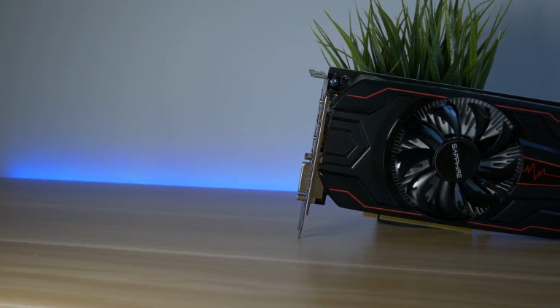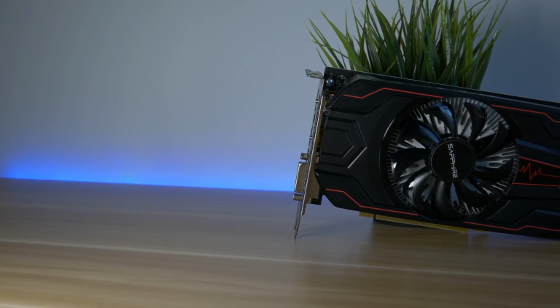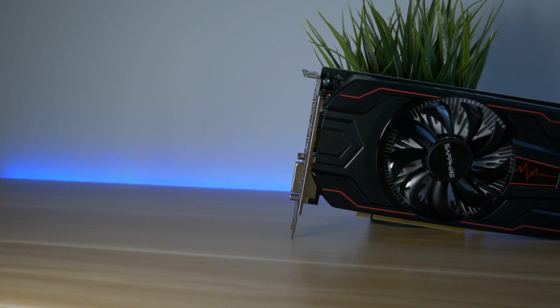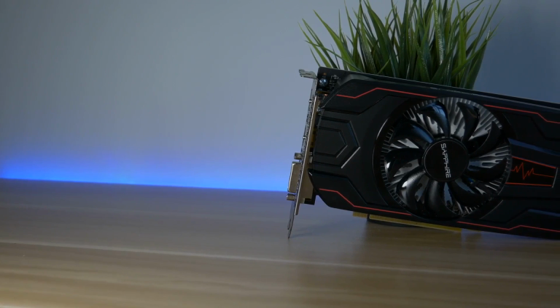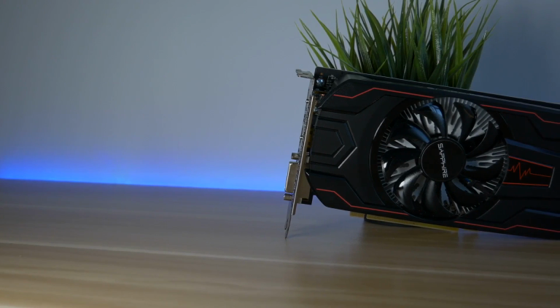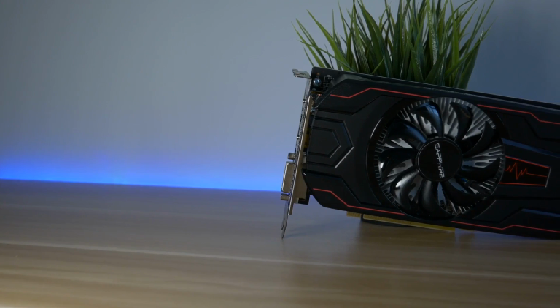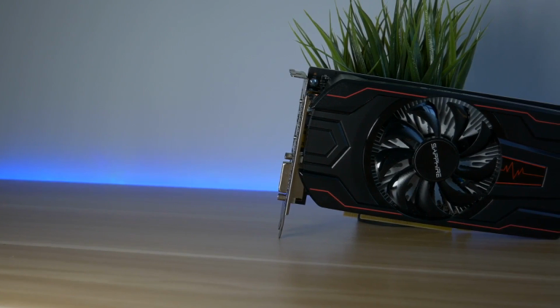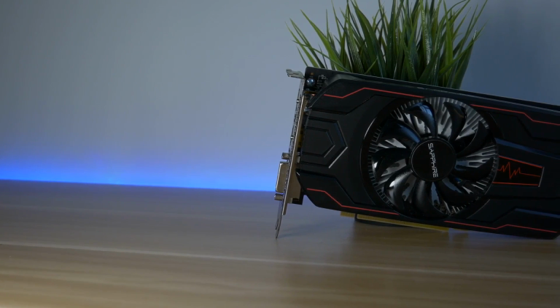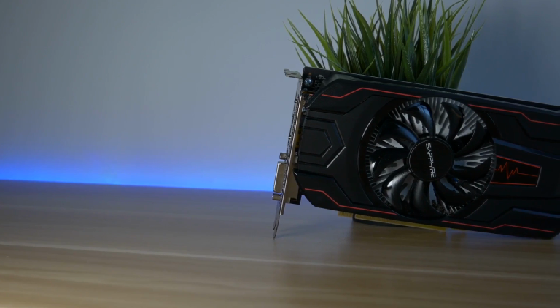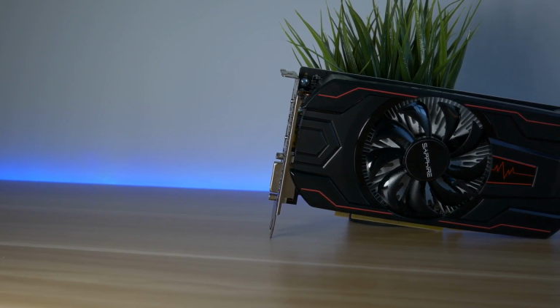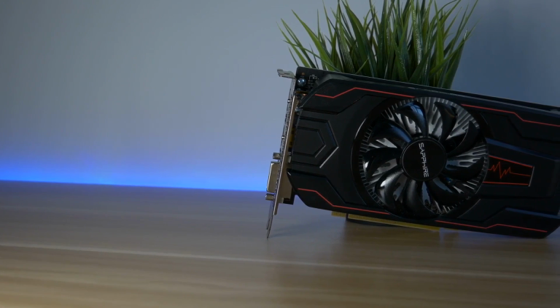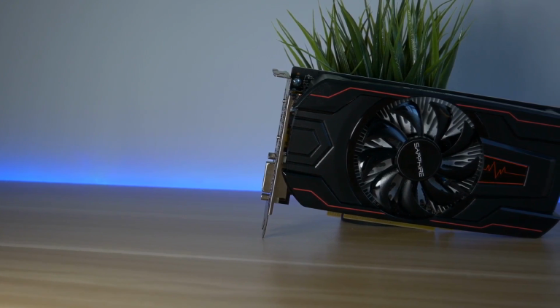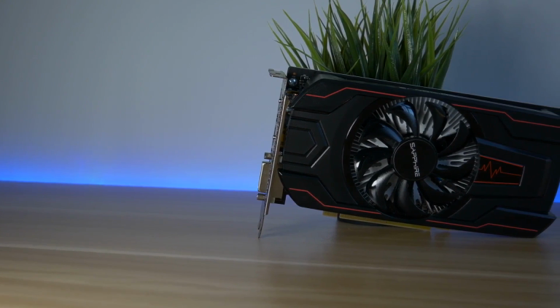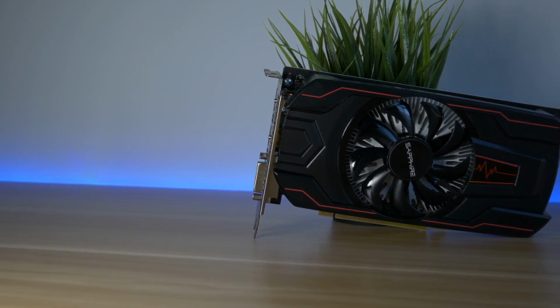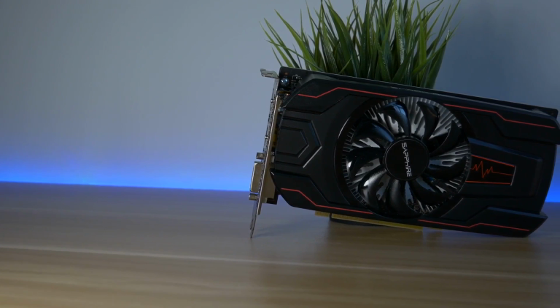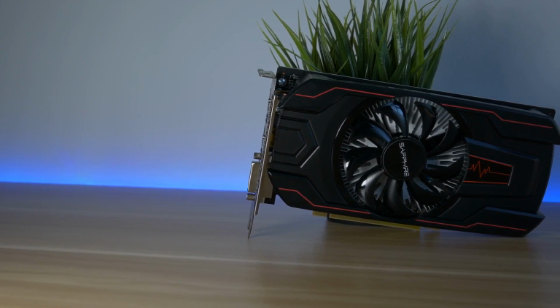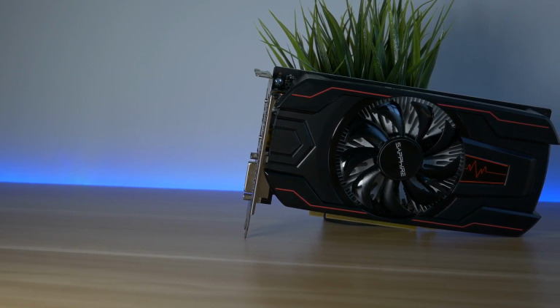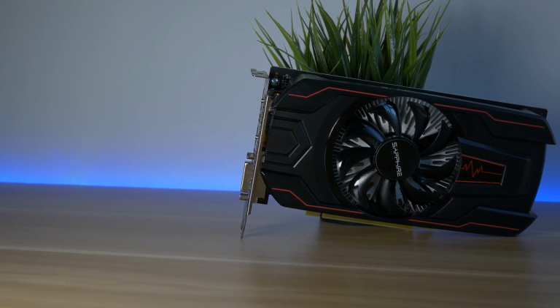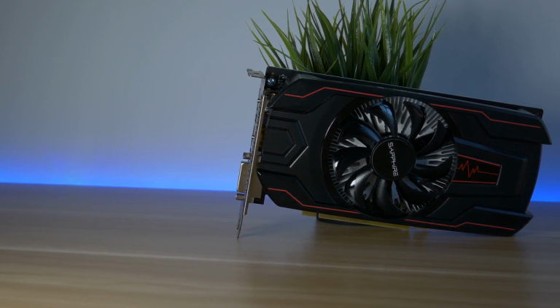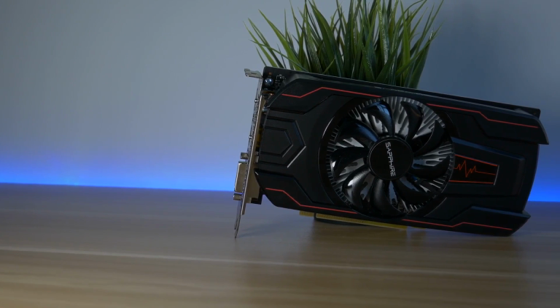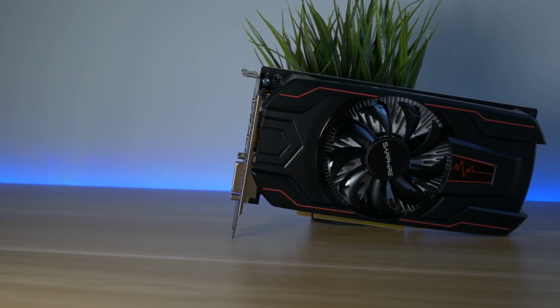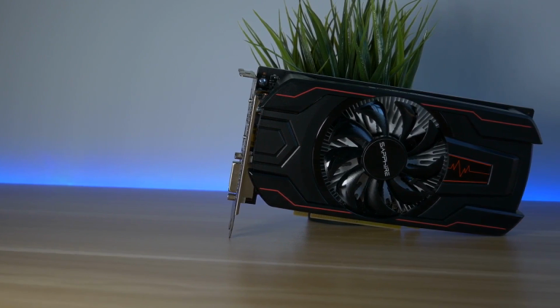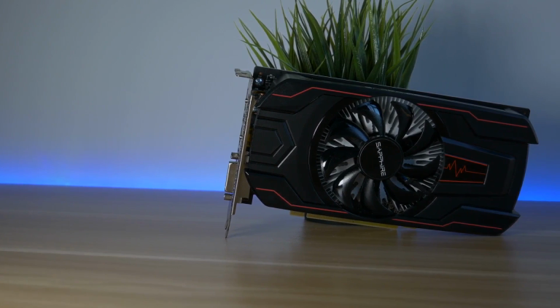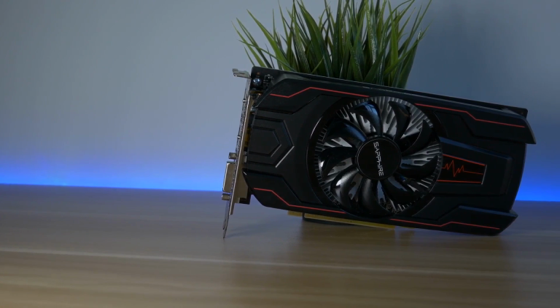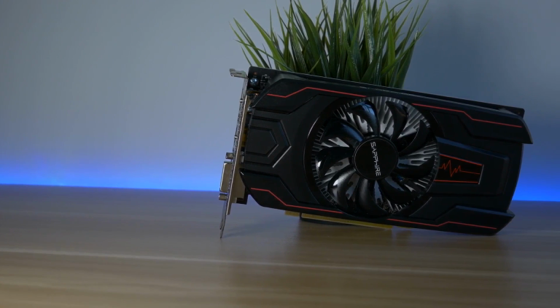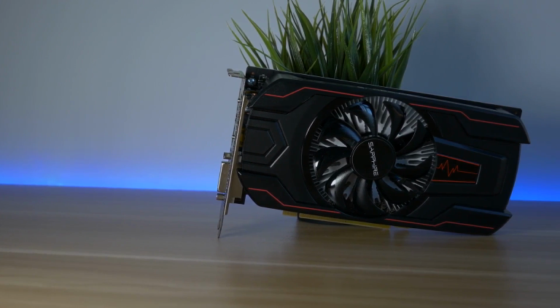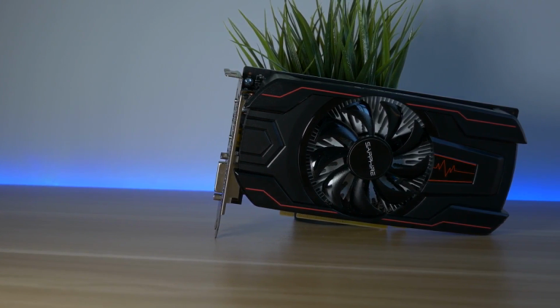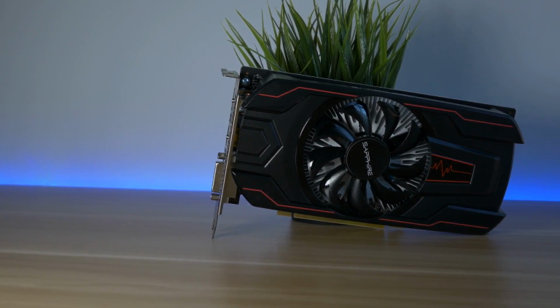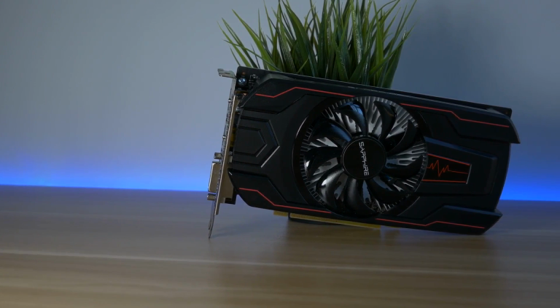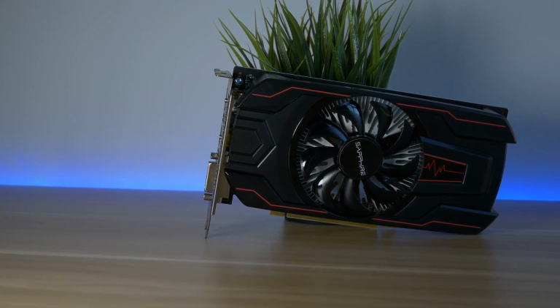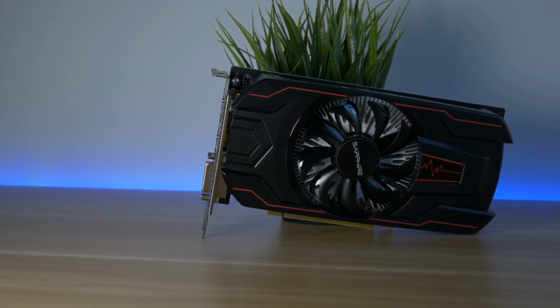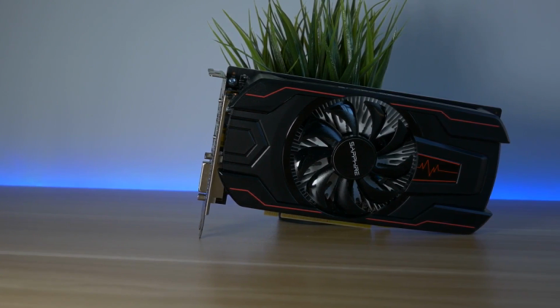Hi and welcome to a new video. Today I'm reviewing the new AMD Radeon RX 560.